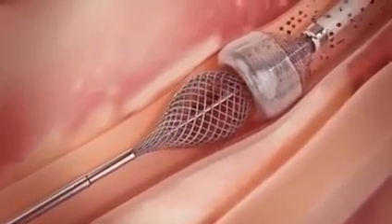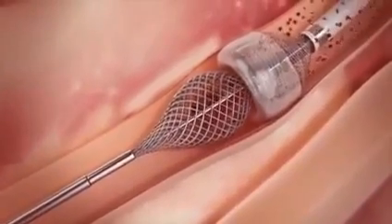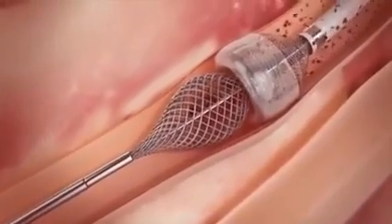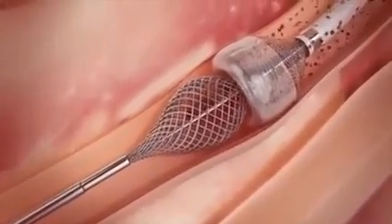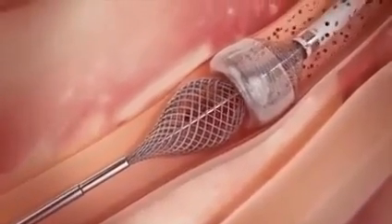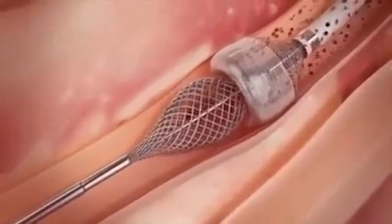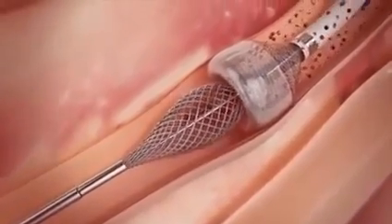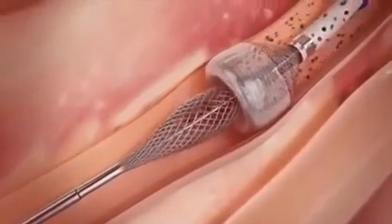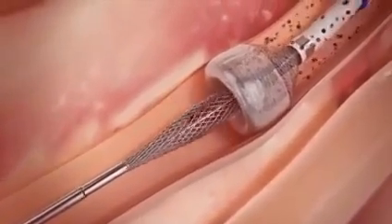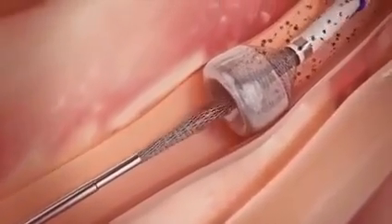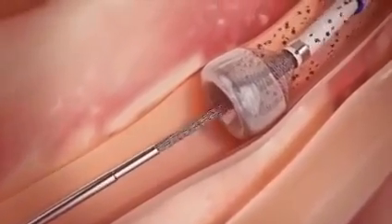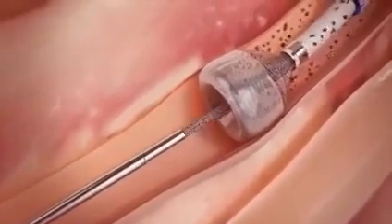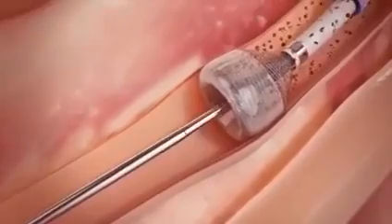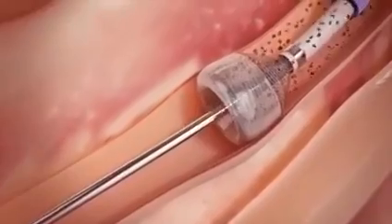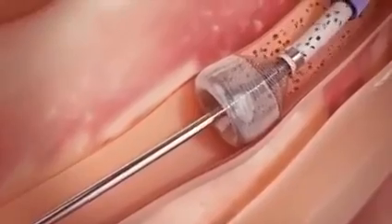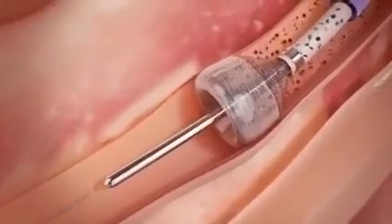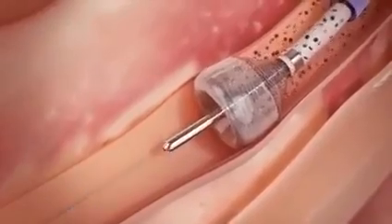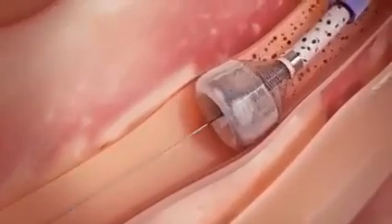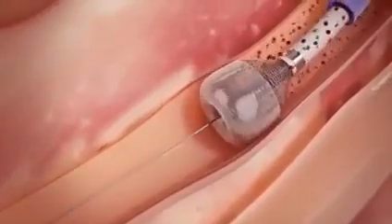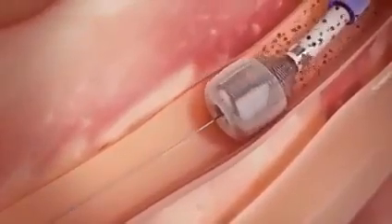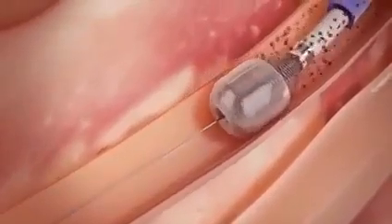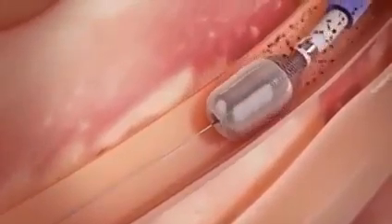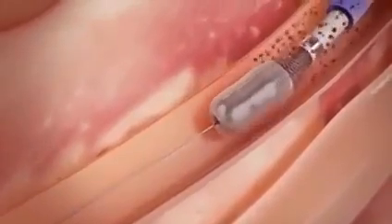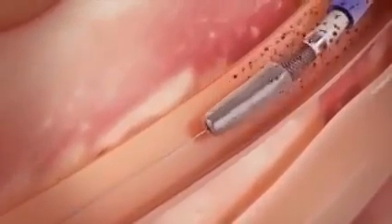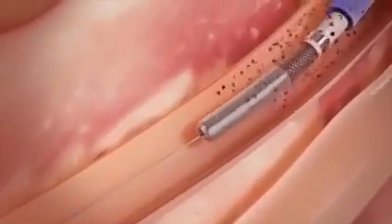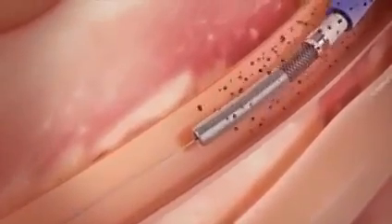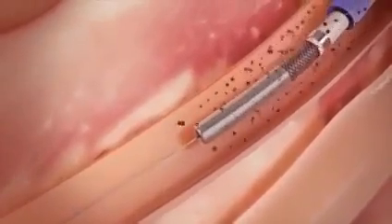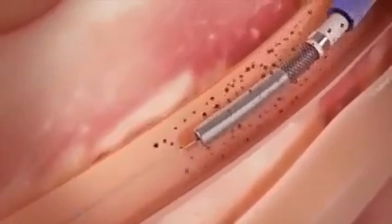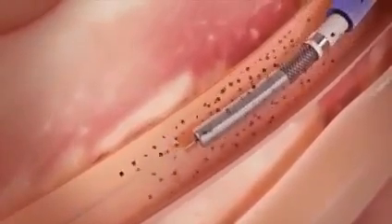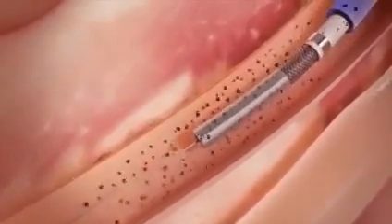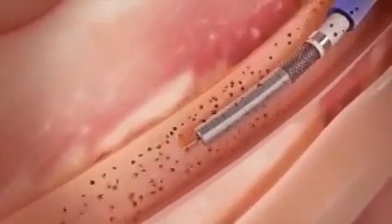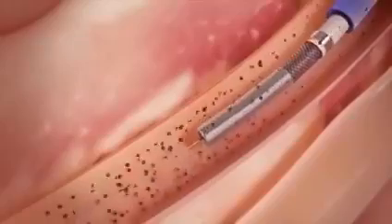After complete clot removal, suction is discontinued and the catheter tip is undeployed, restoring distal blood flow.